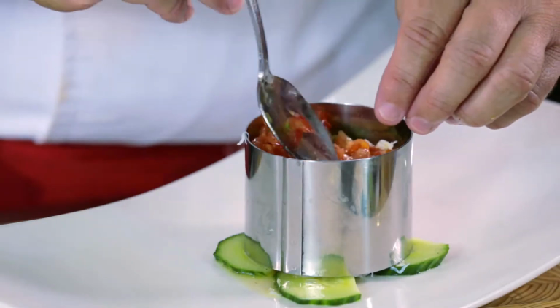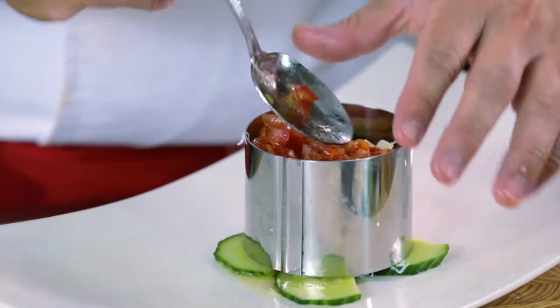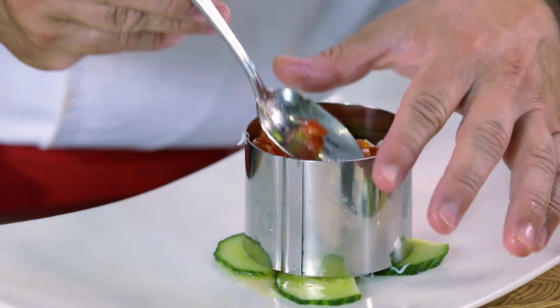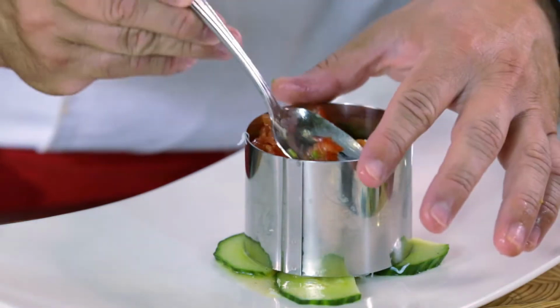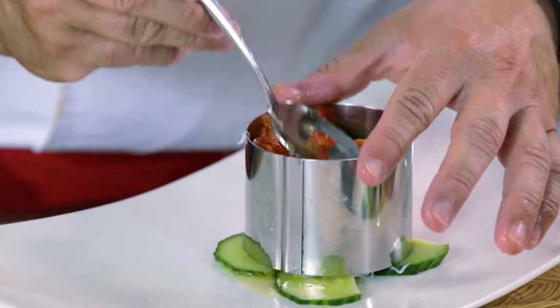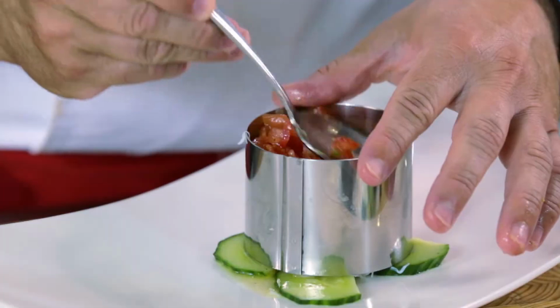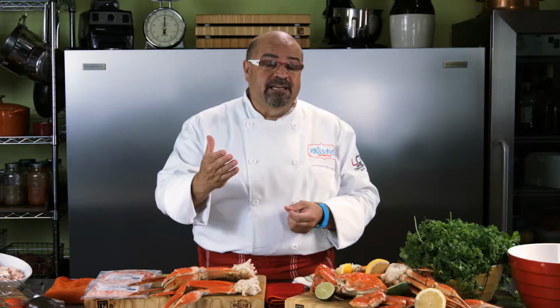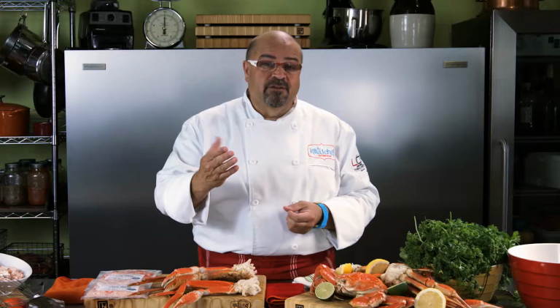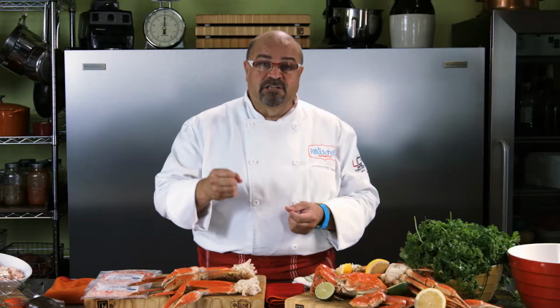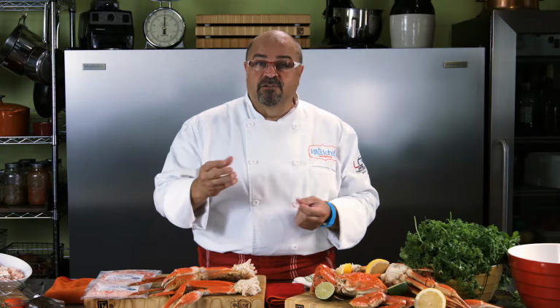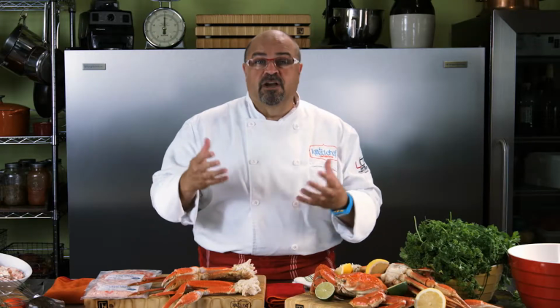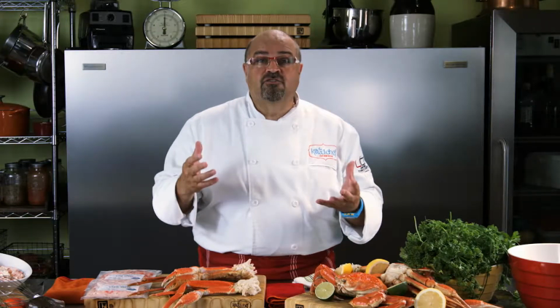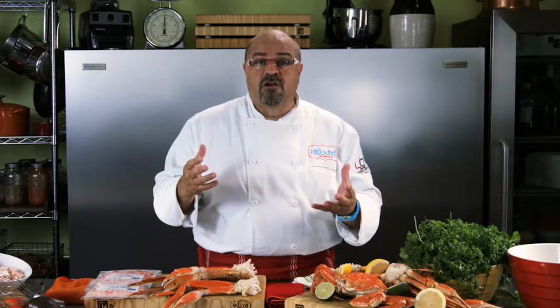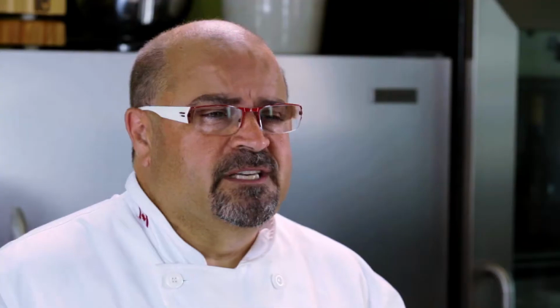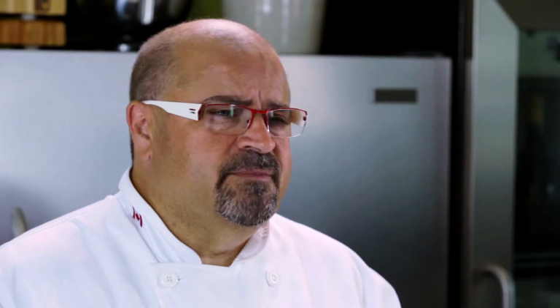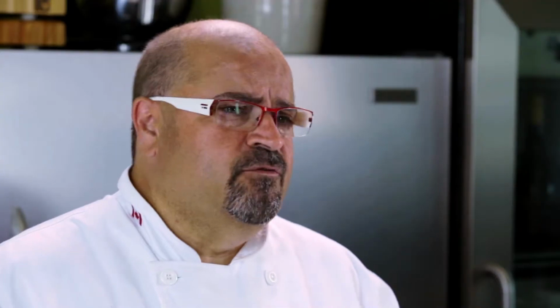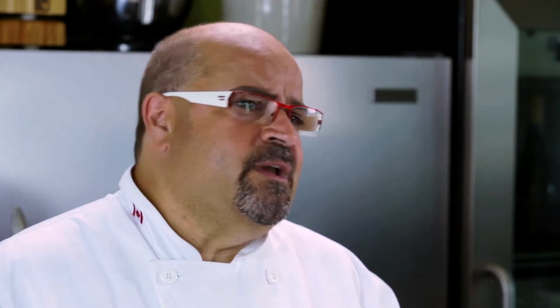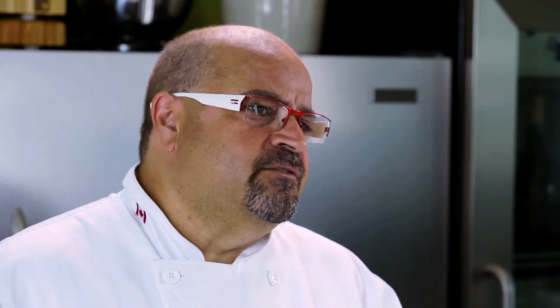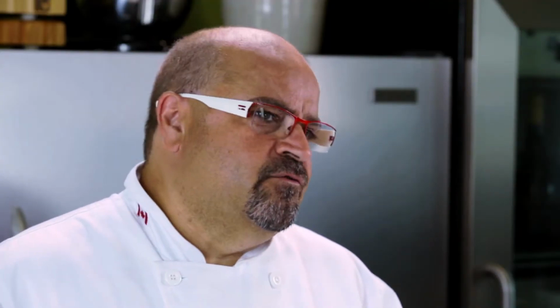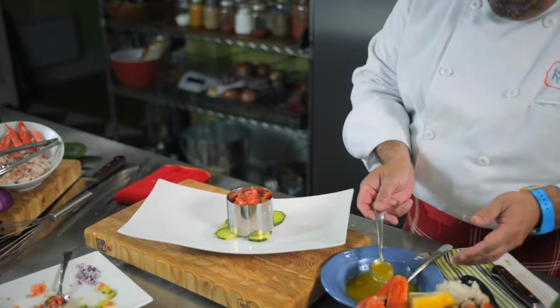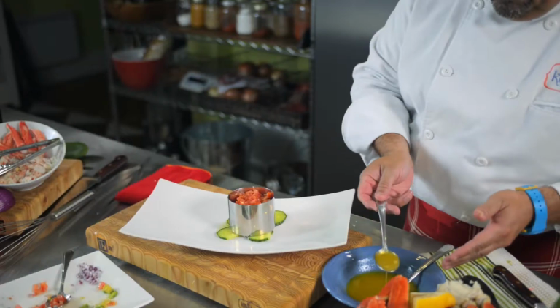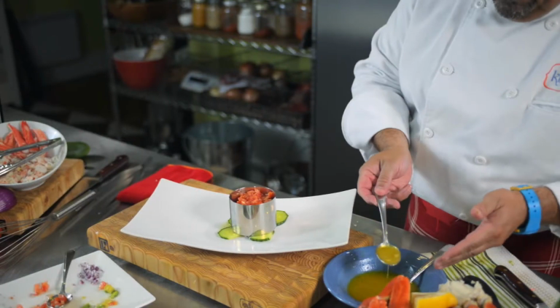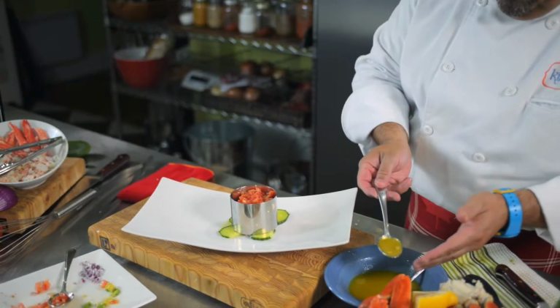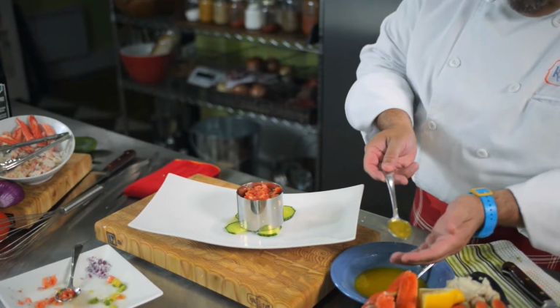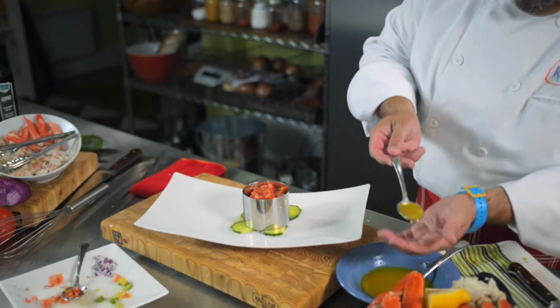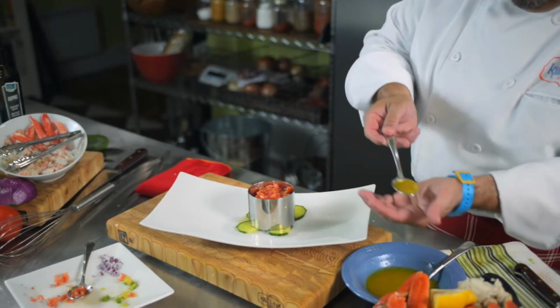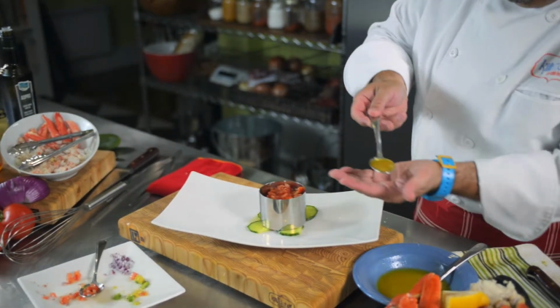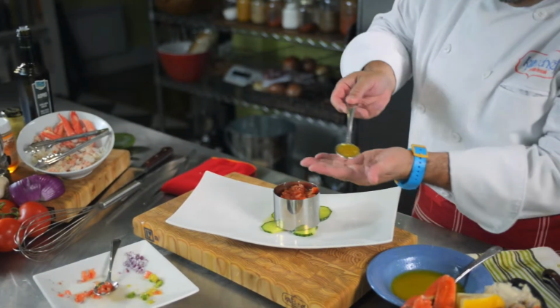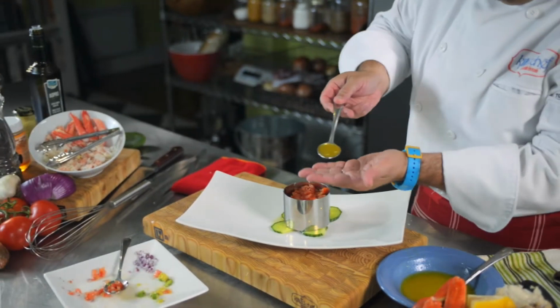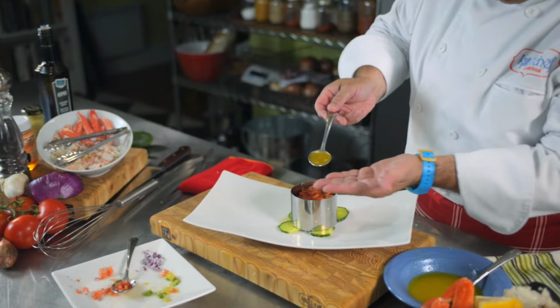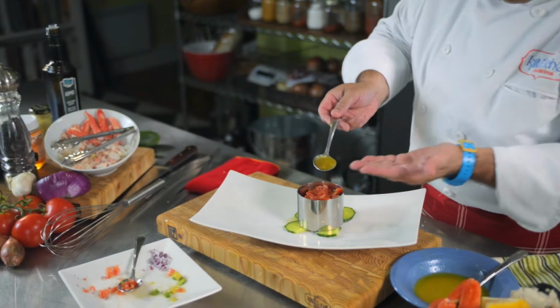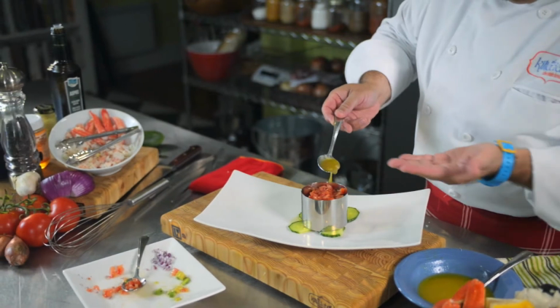It only has 90 calories for every 100 grams — that's about 3 ounces of crab meat — and they are carbohydrate-free.